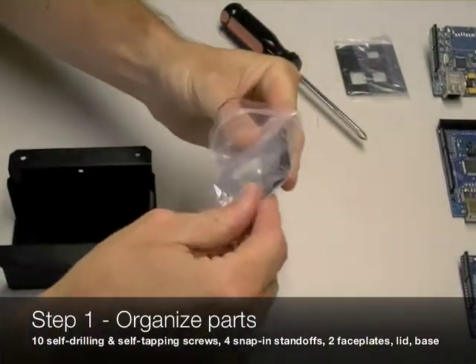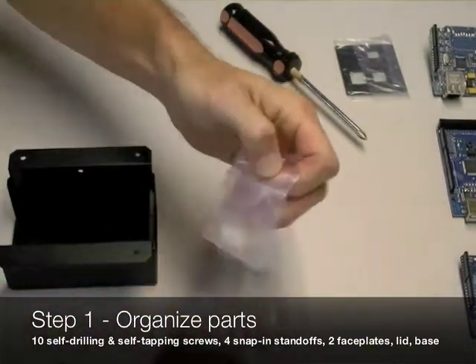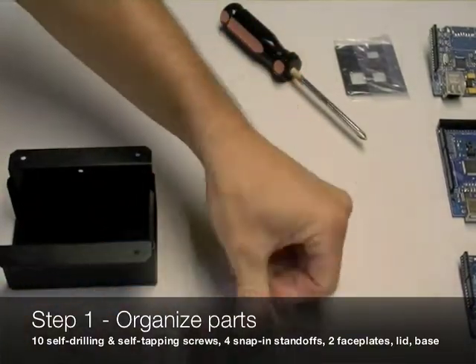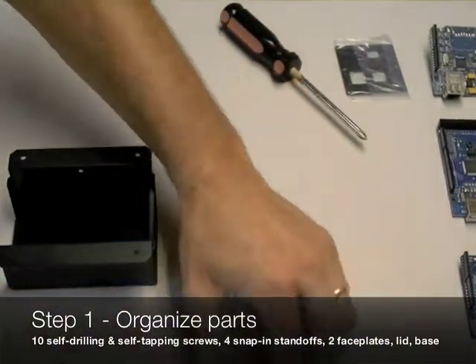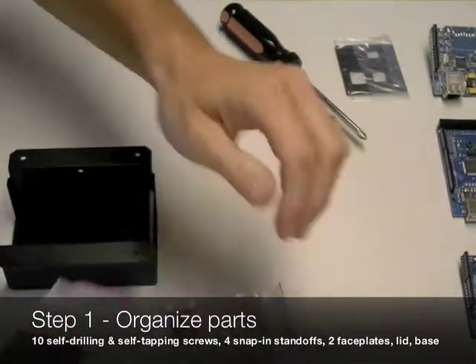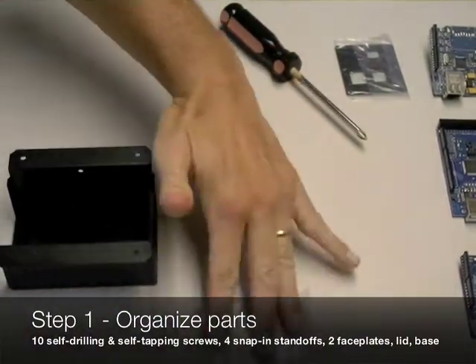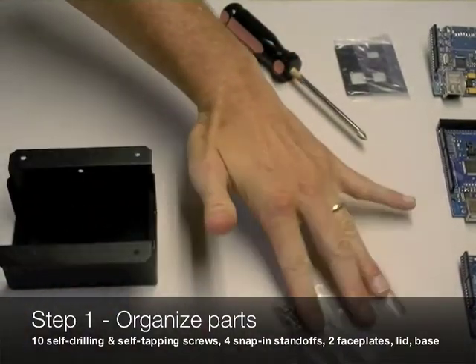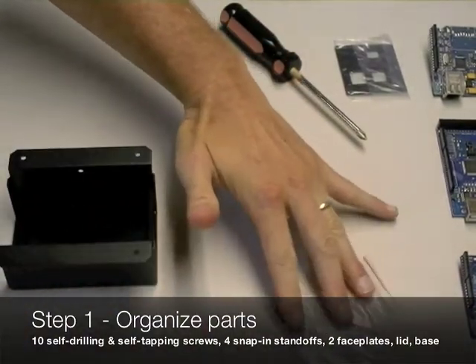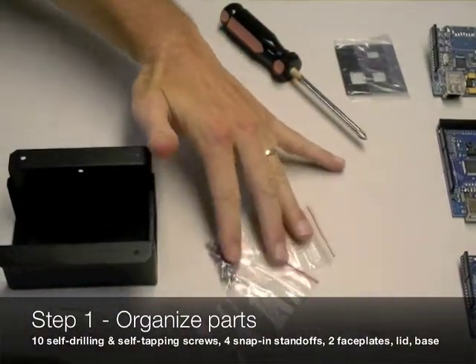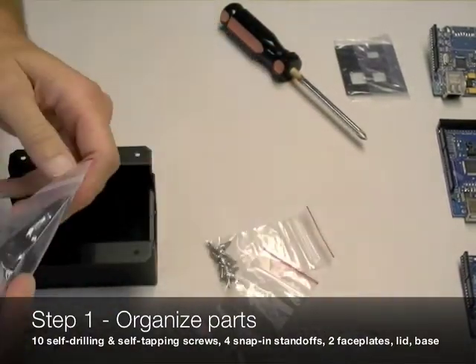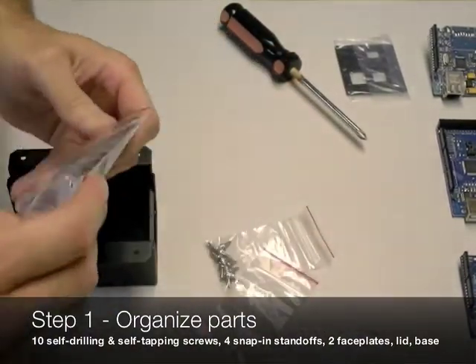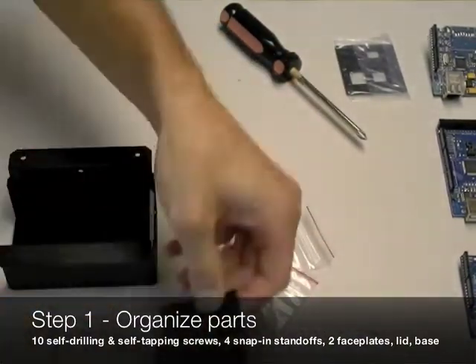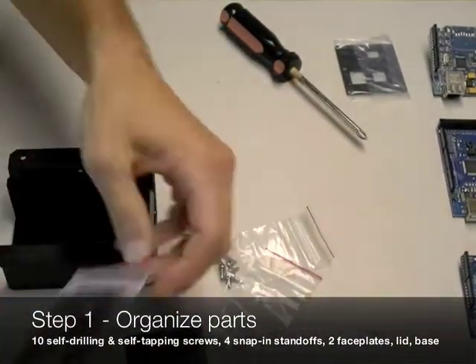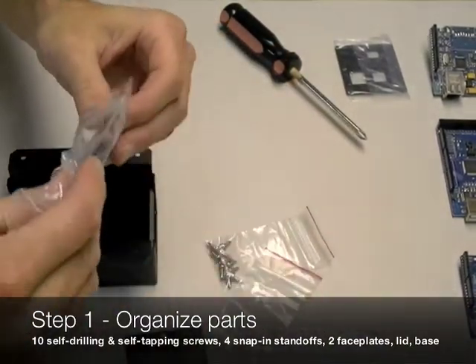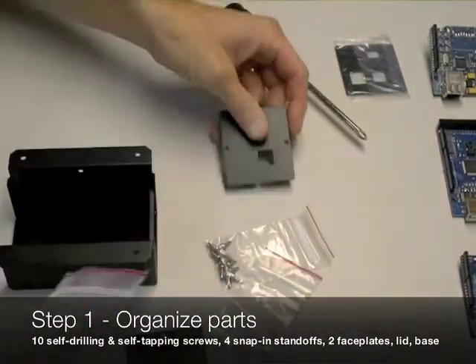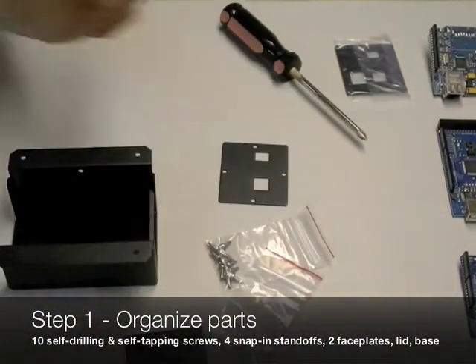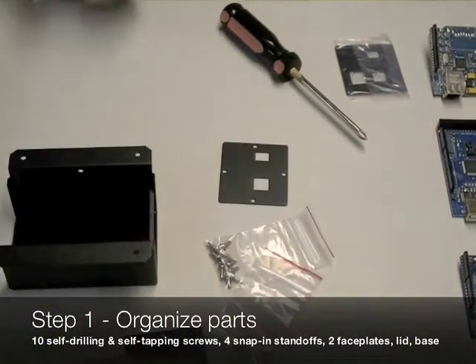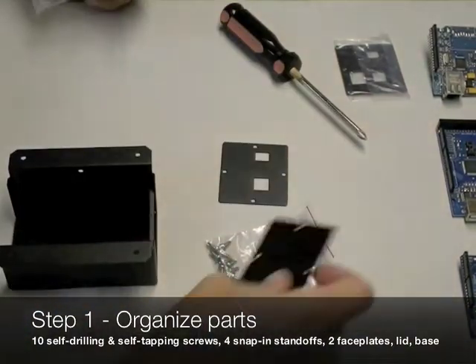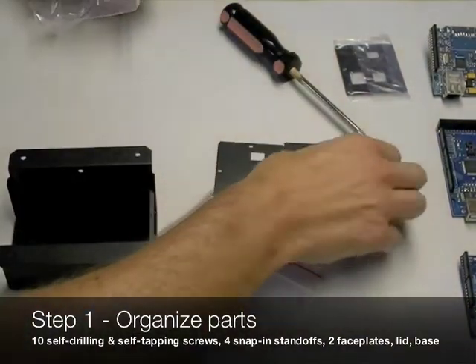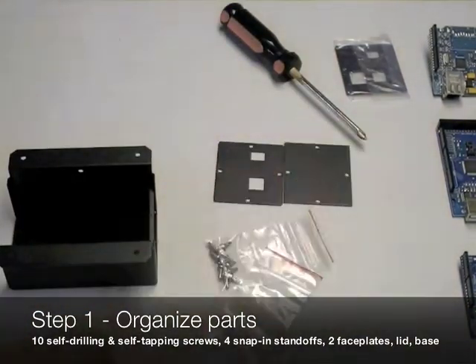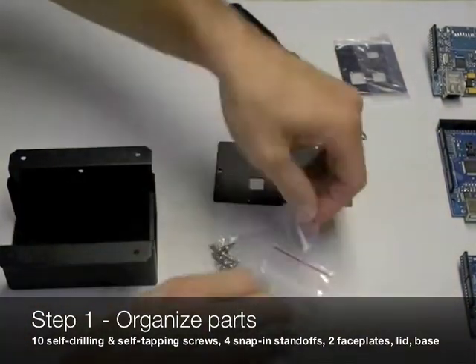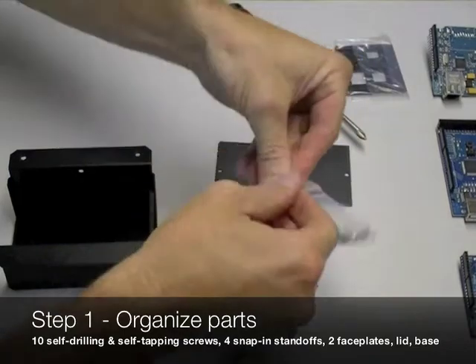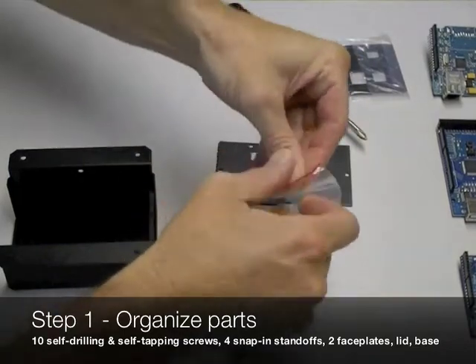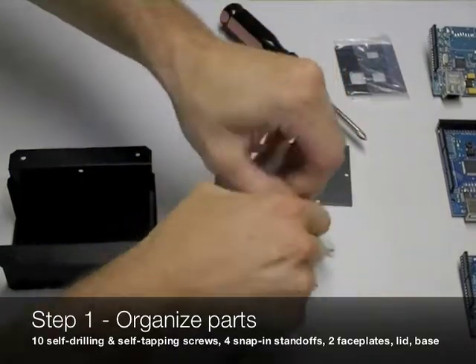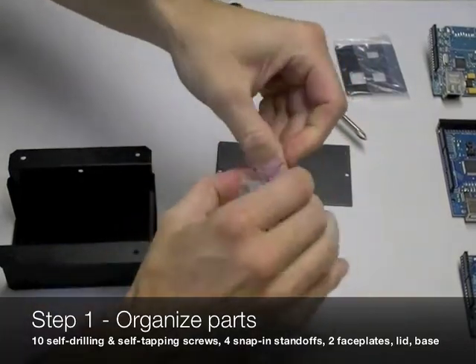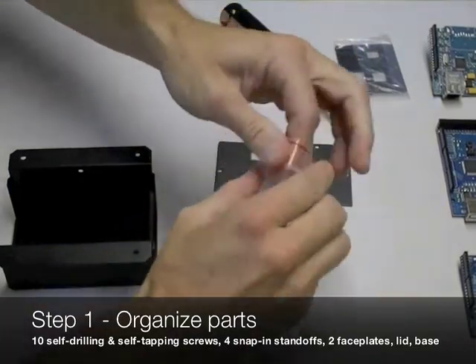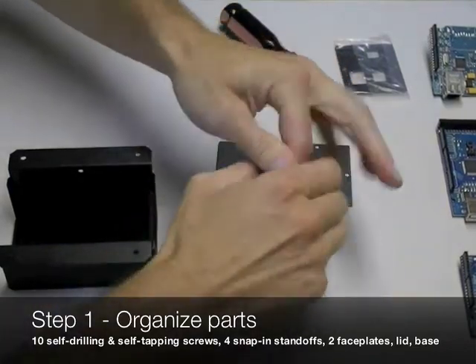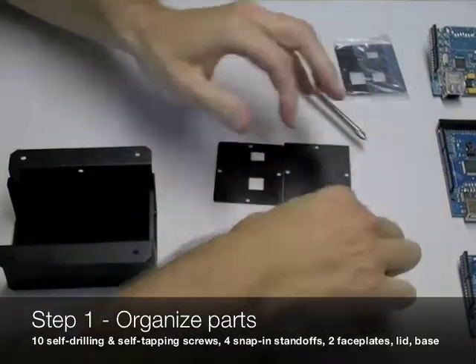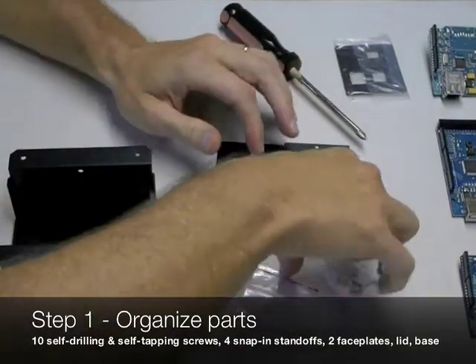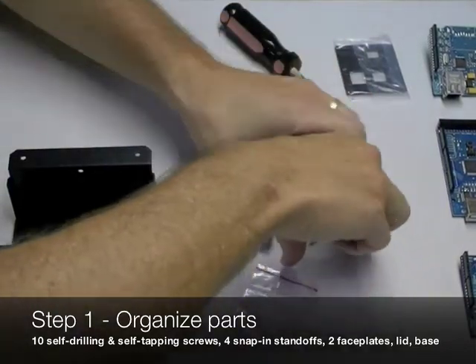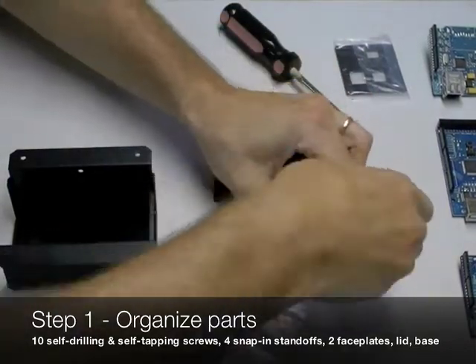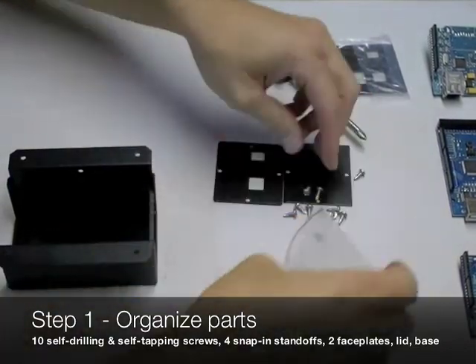First you'll want to unwrap and unpackage all the different pieces that come with your enclosure and just get them organized.